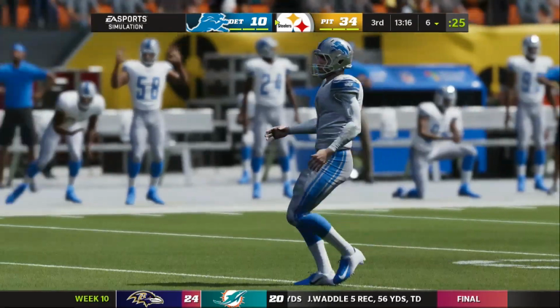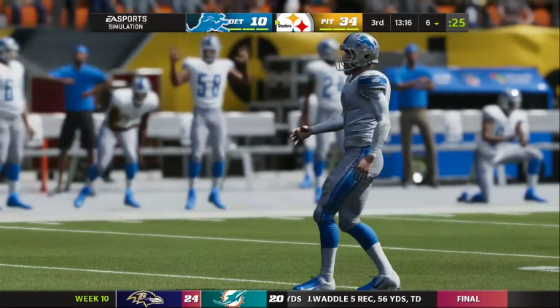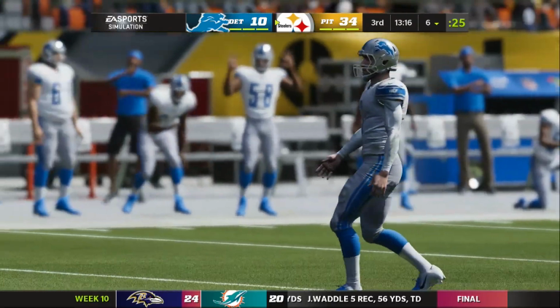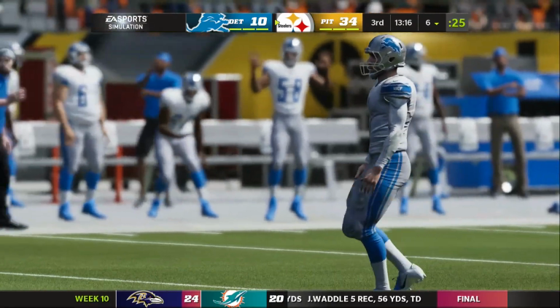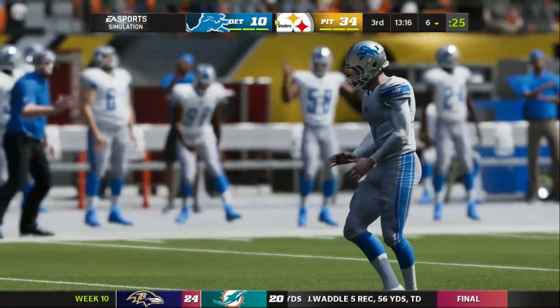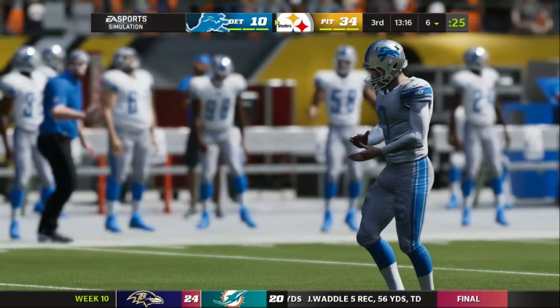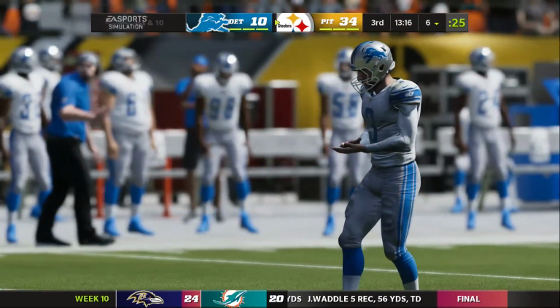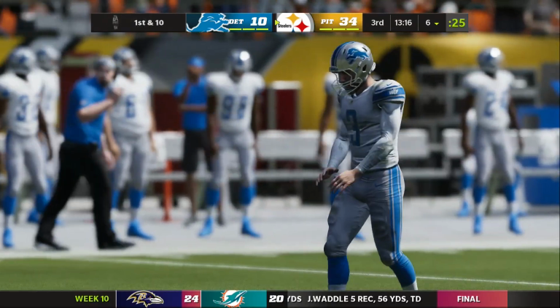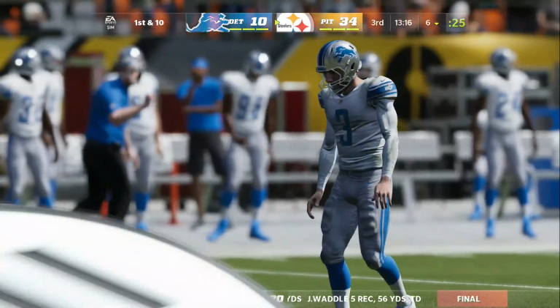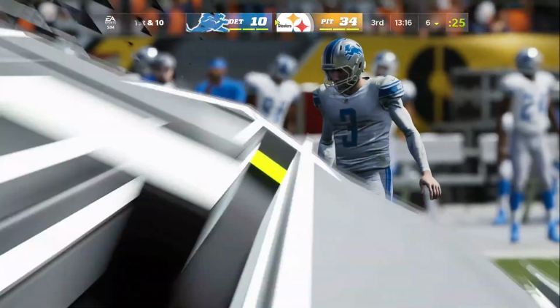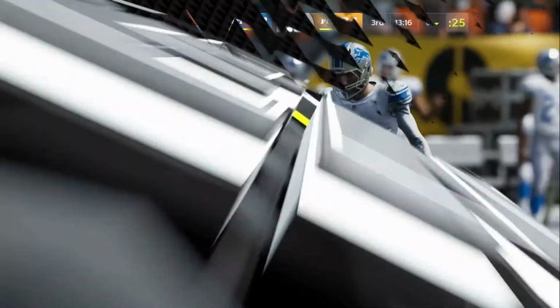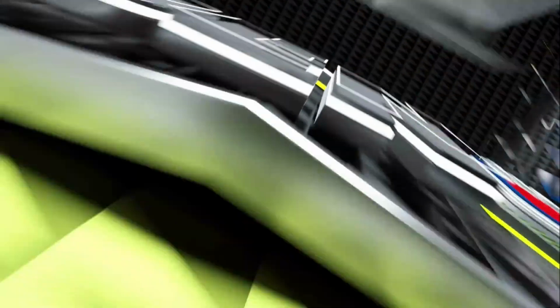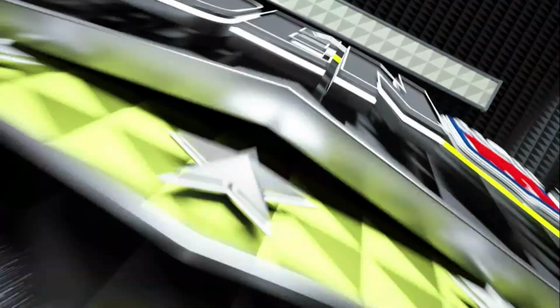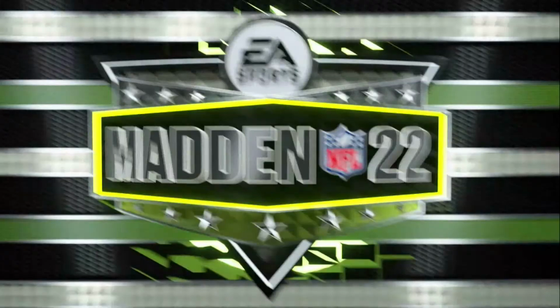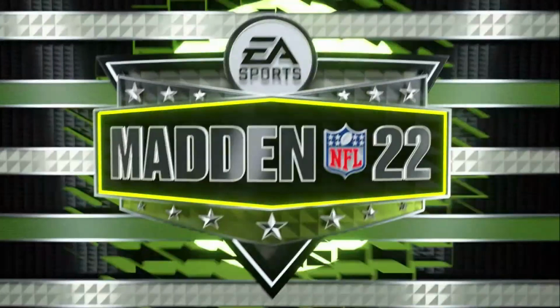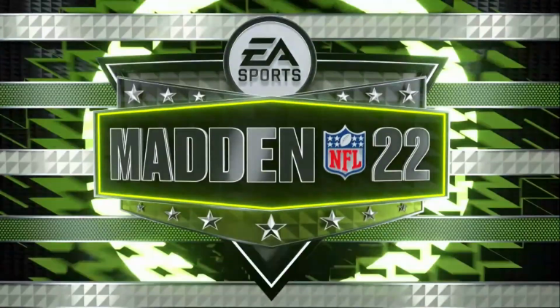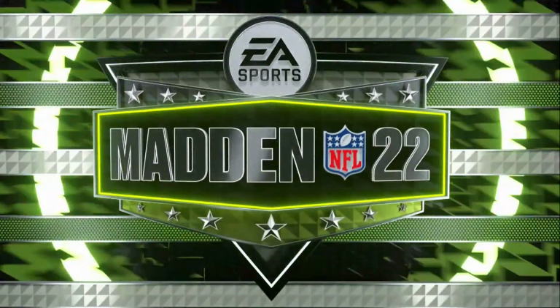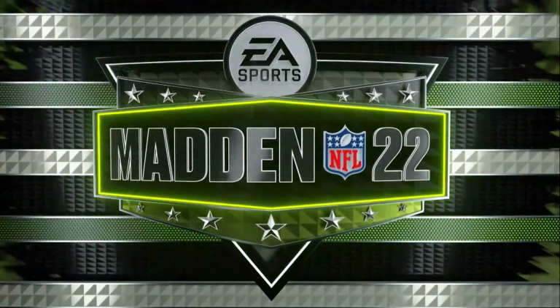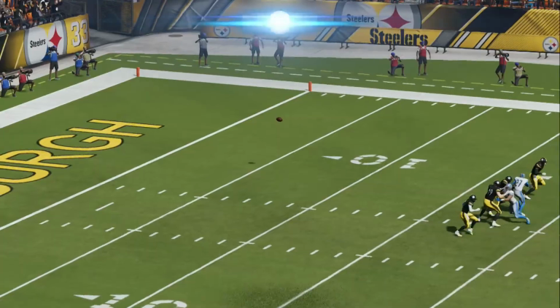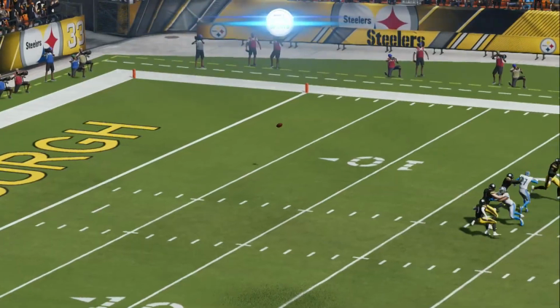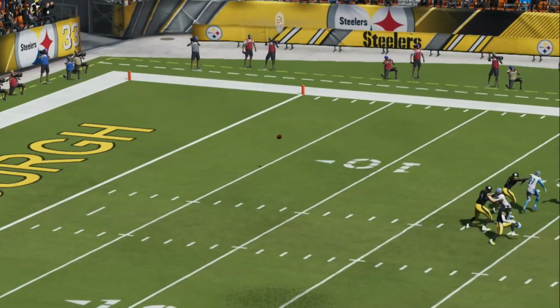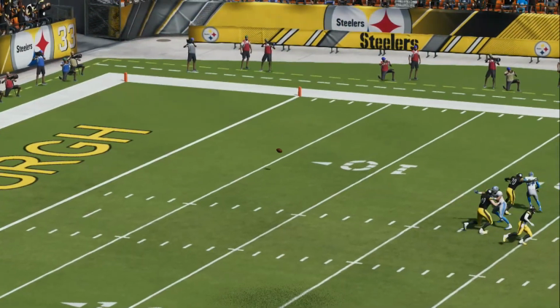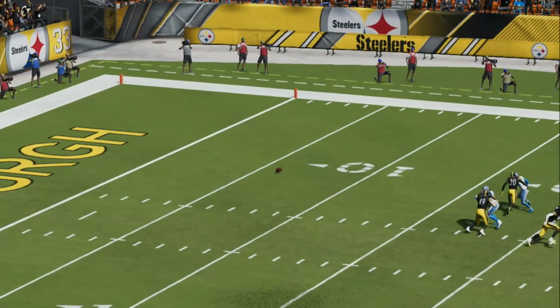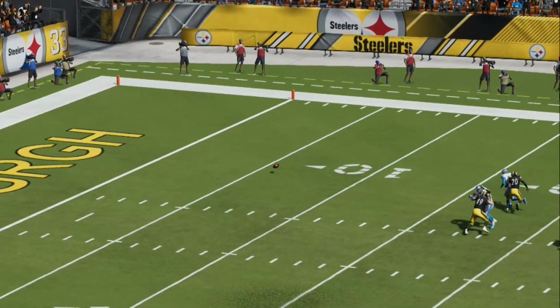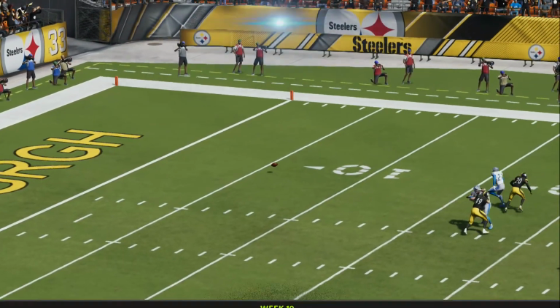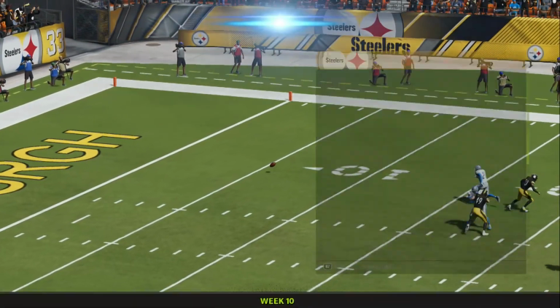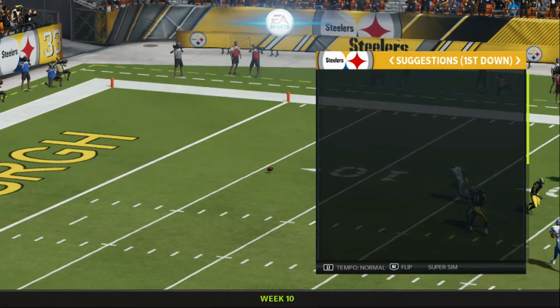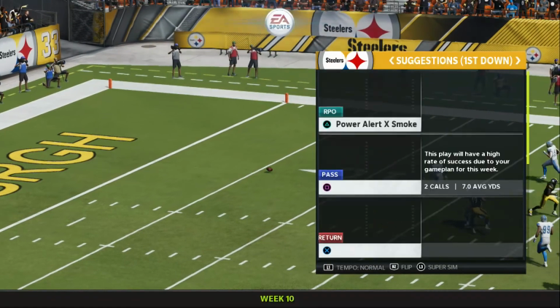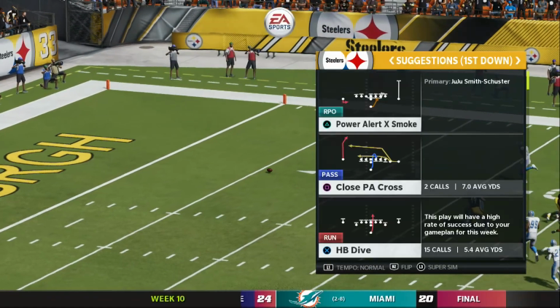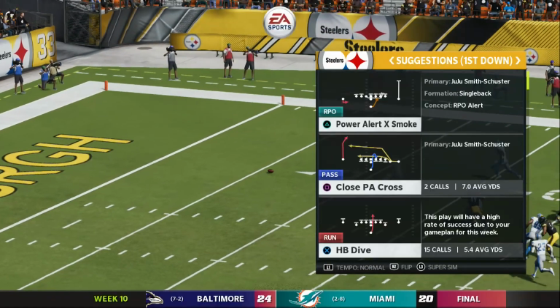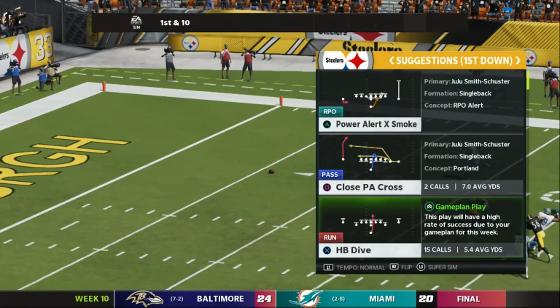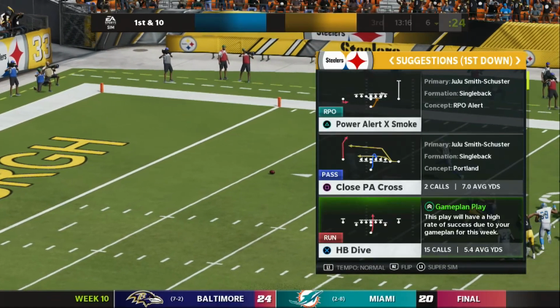And great special teams work here. This is knocking on the door of the five — they'll spot it at the six-yard line.